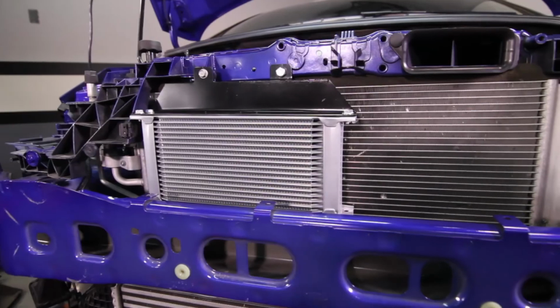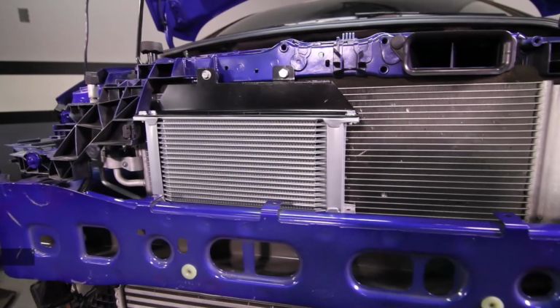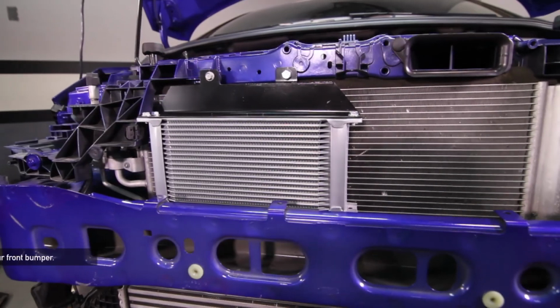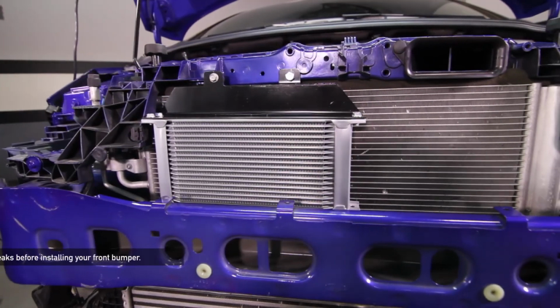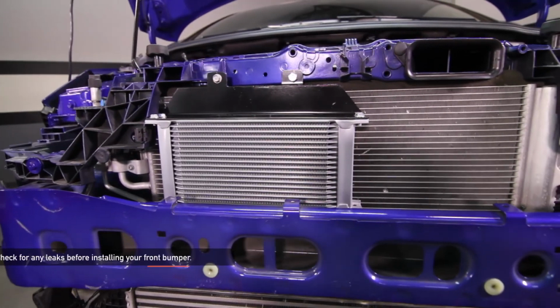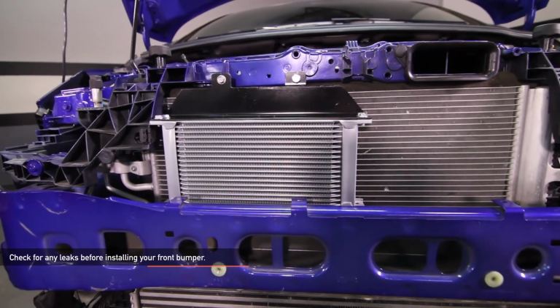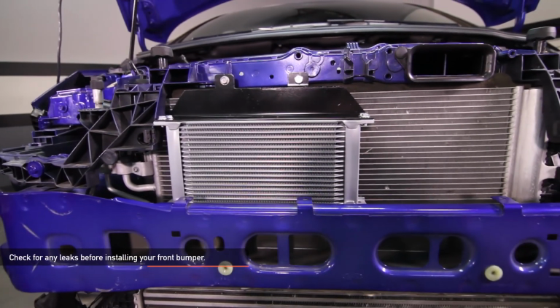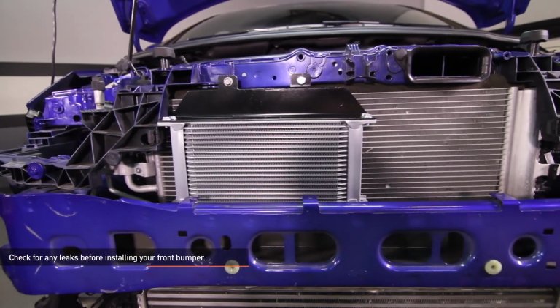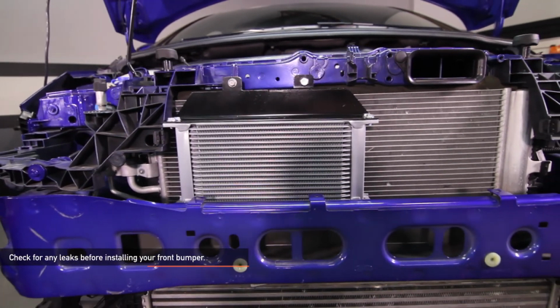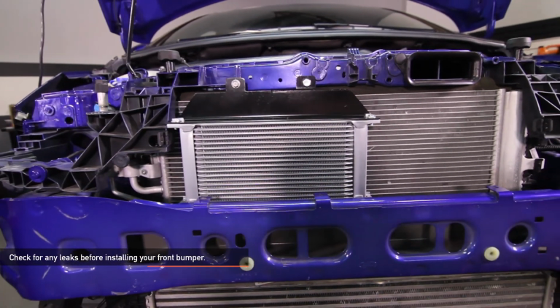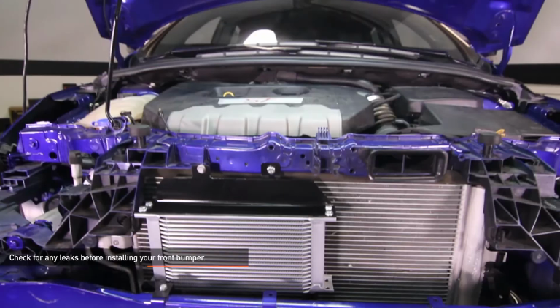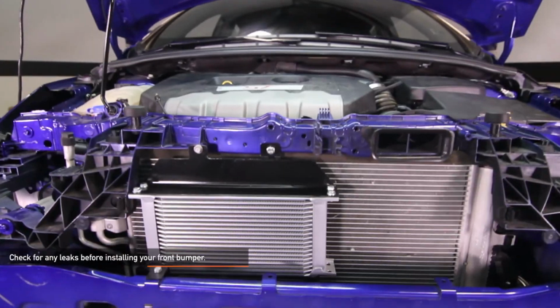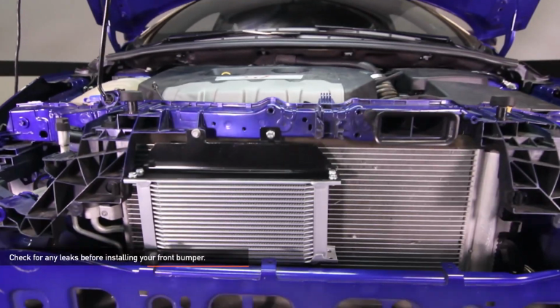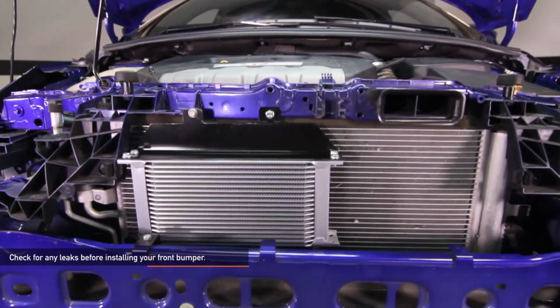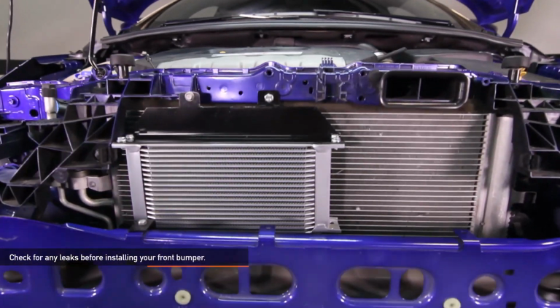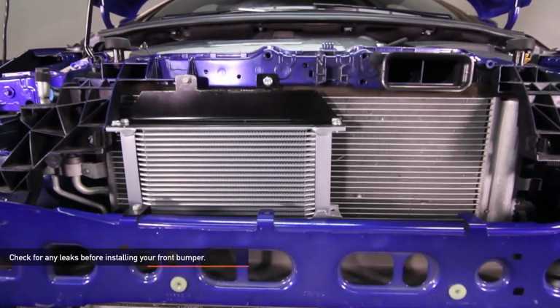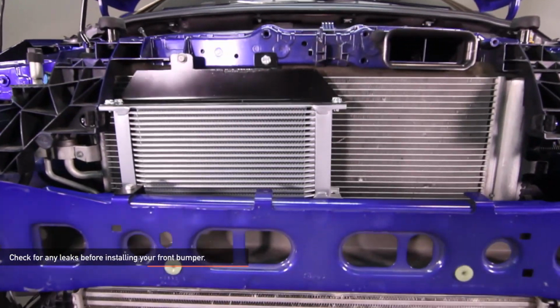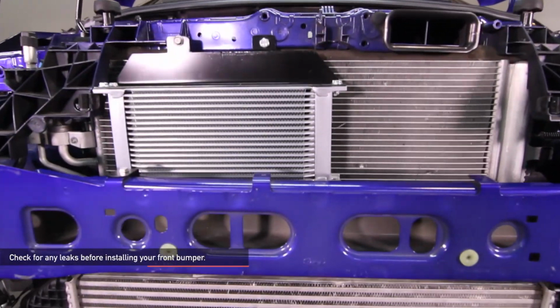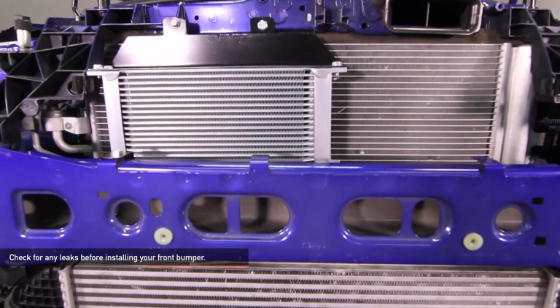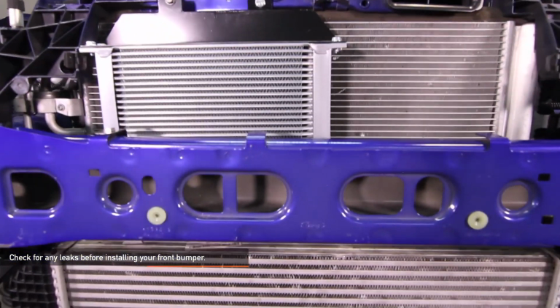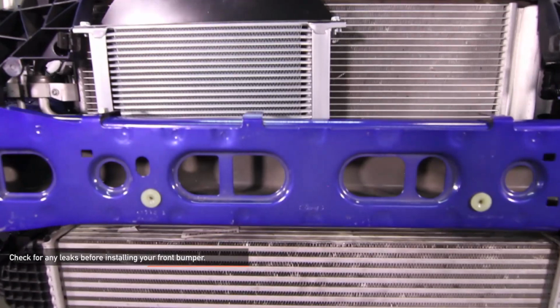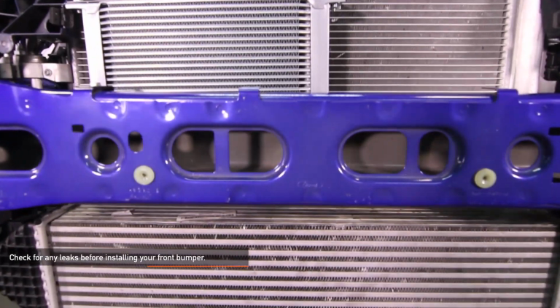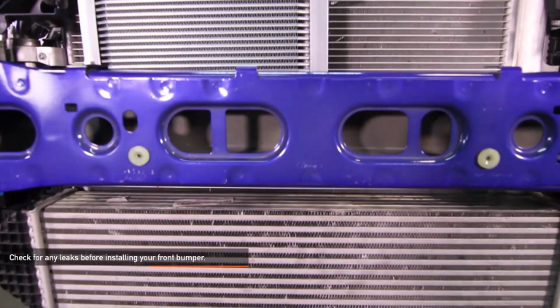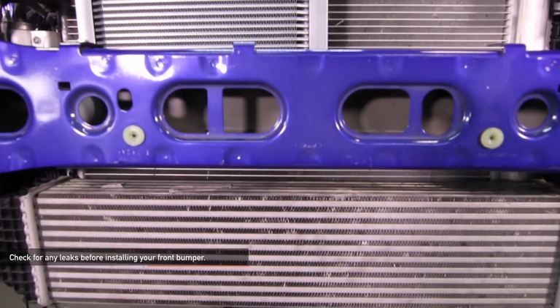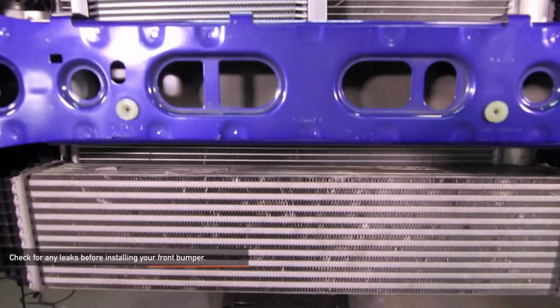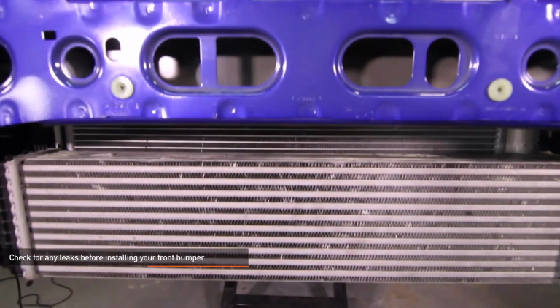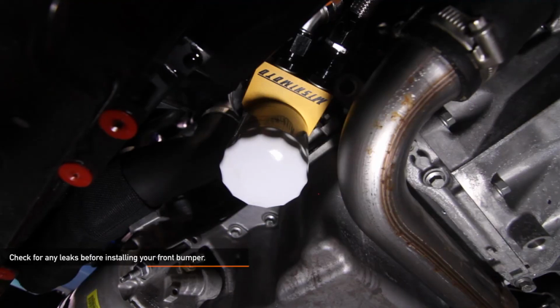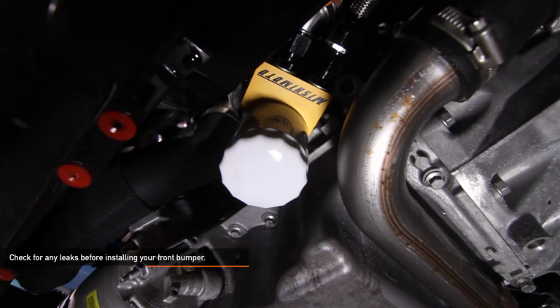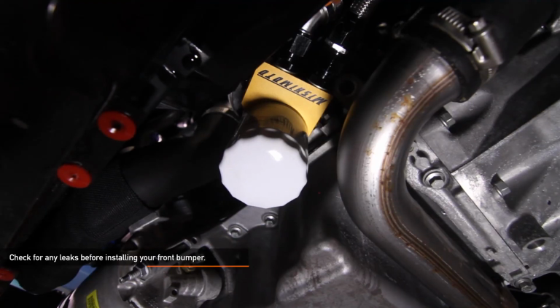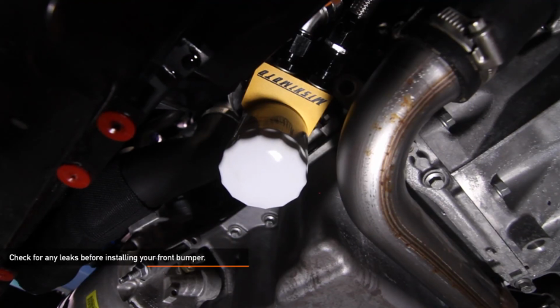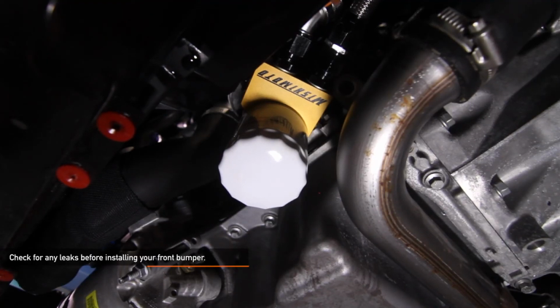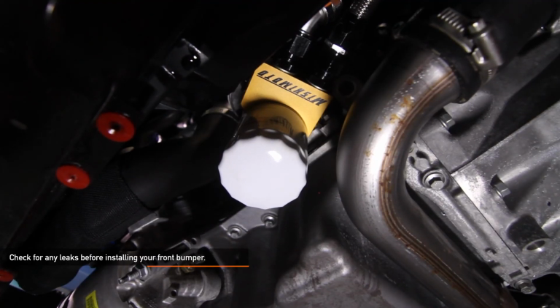Prior to reinstalling any under panels, start your Focus ST, let it warm up, and check for any leaks.